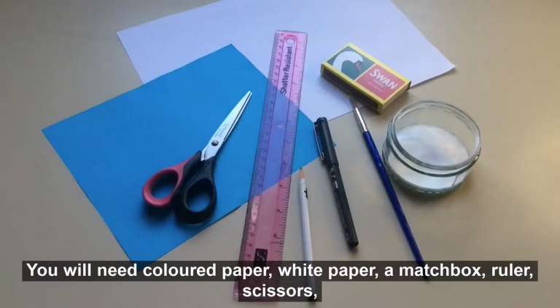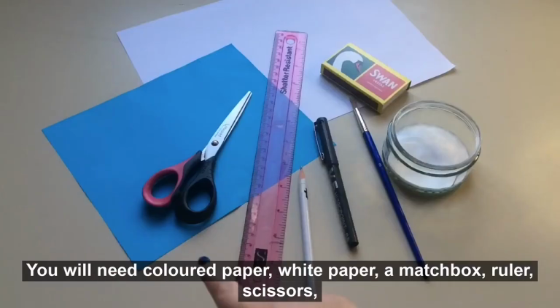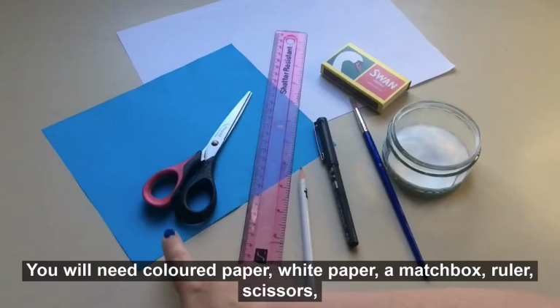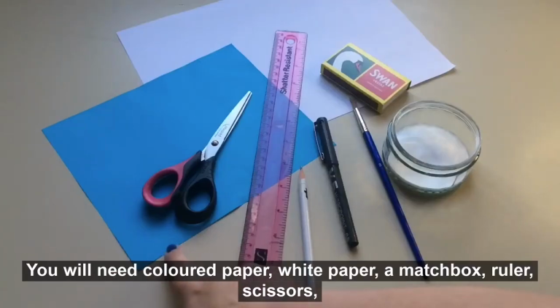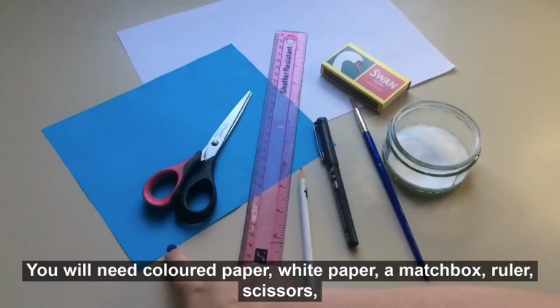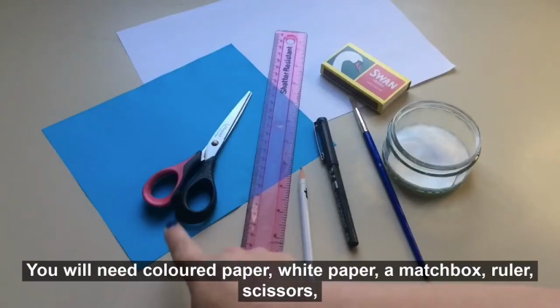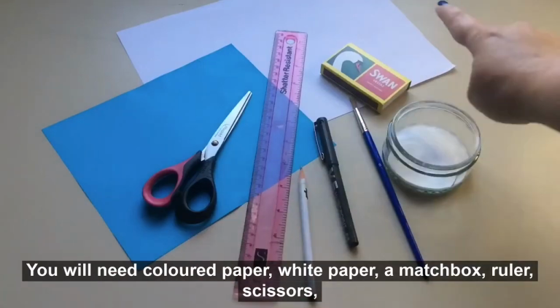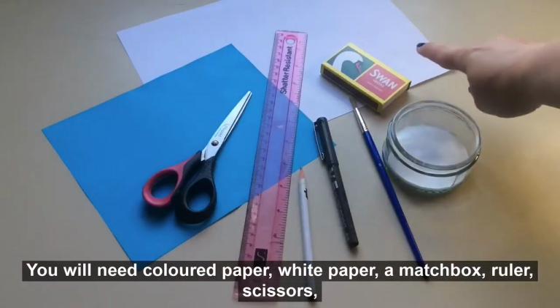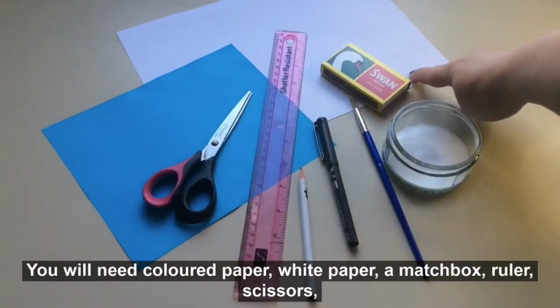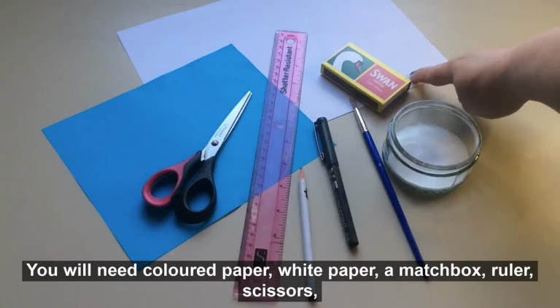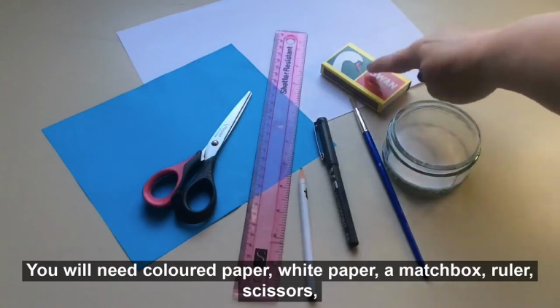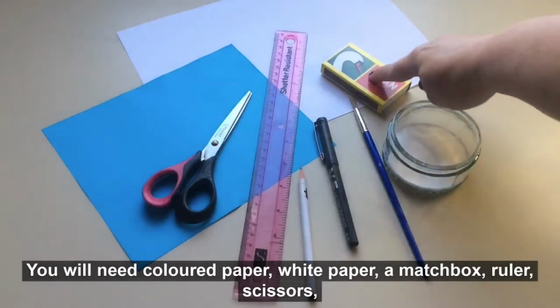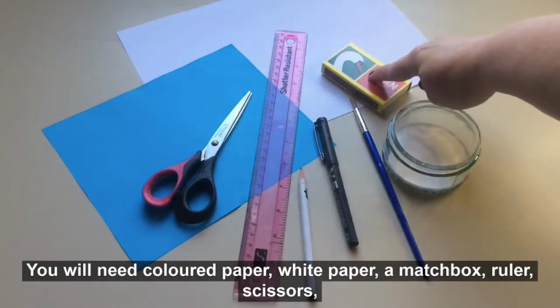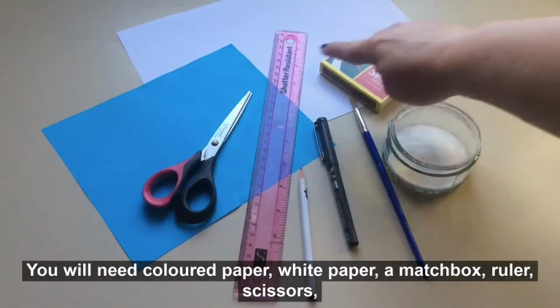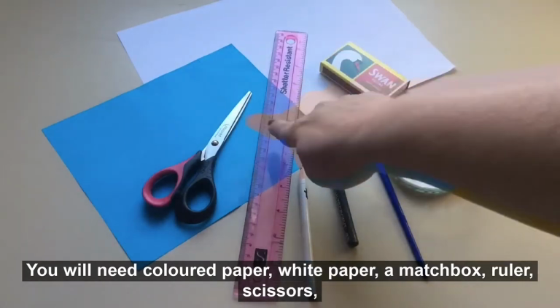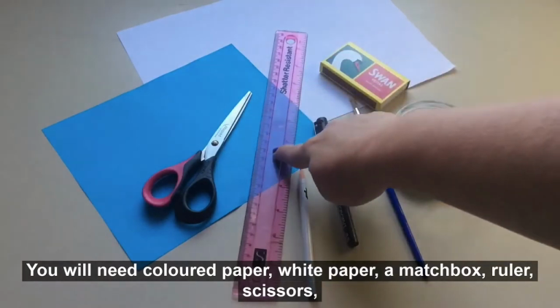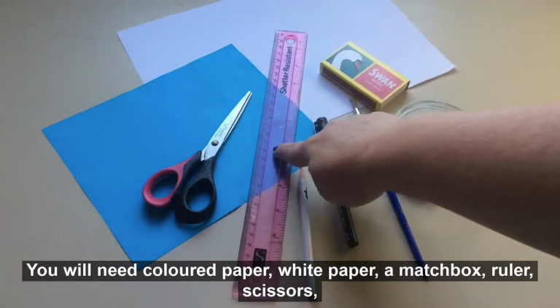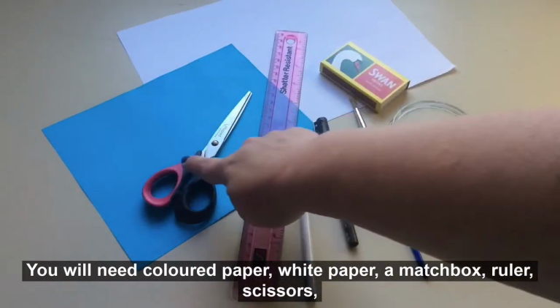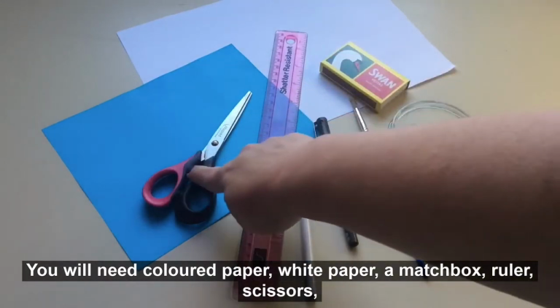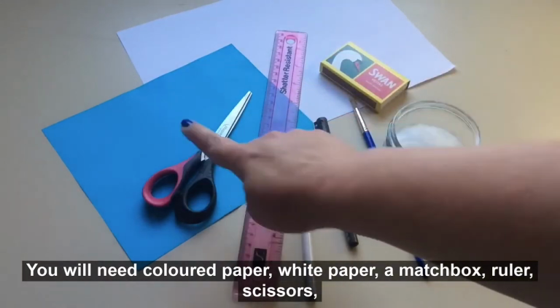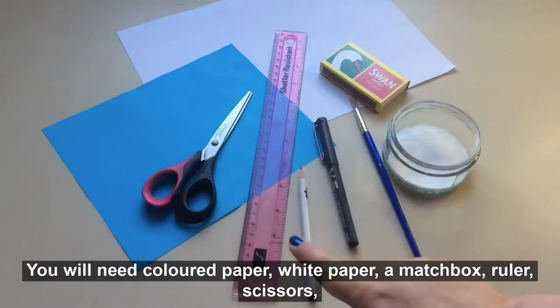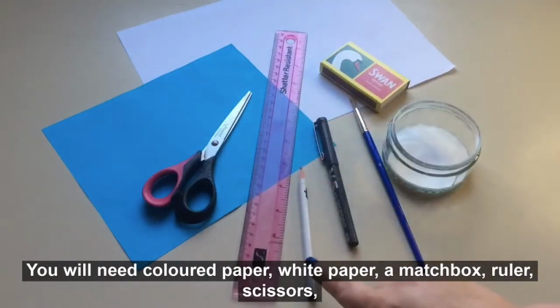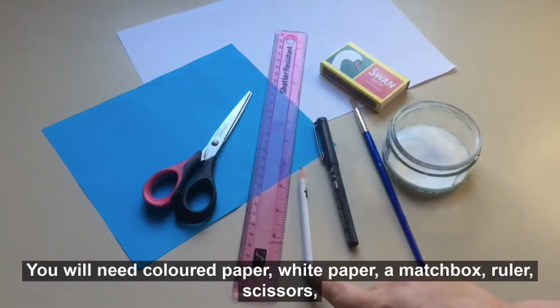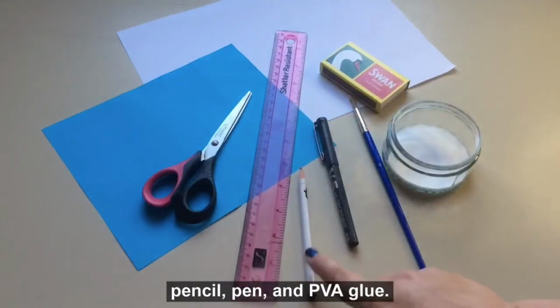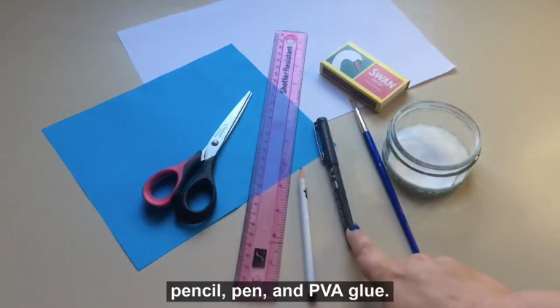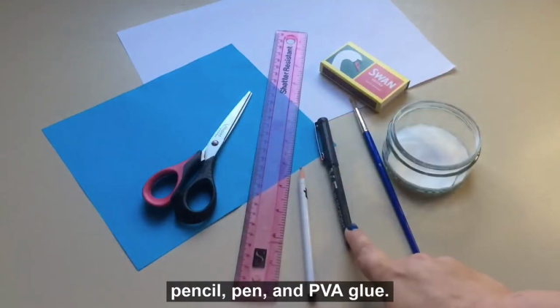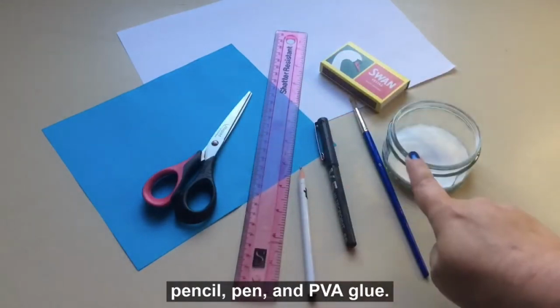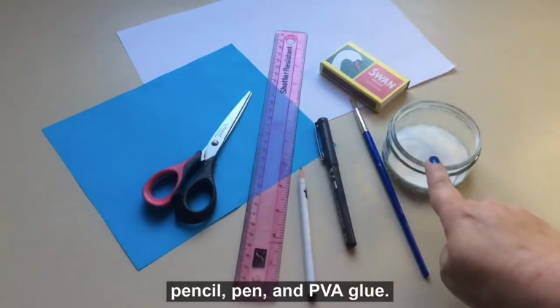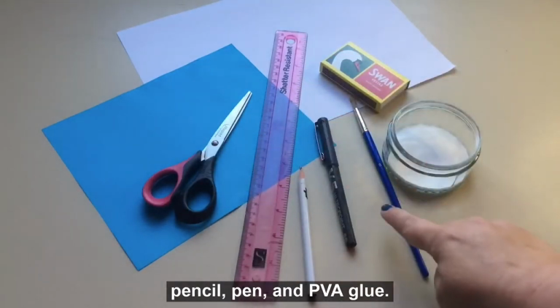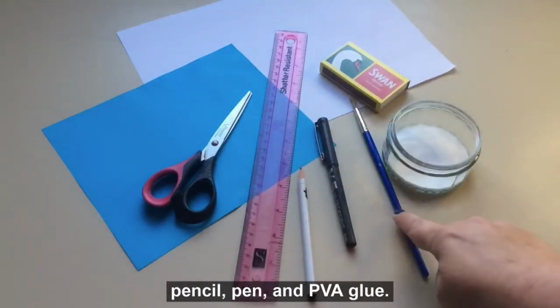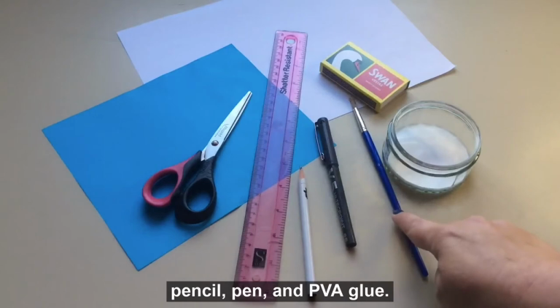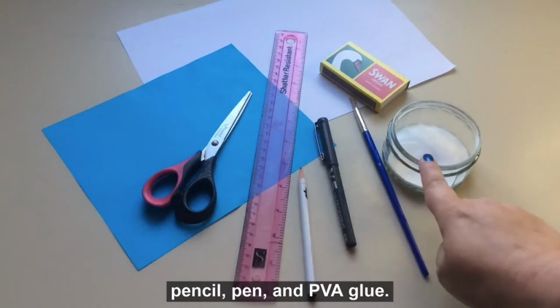You will need coloured paper, white paper, a matchbox, ruler, scissors, pencil, pen, and PVA glue.